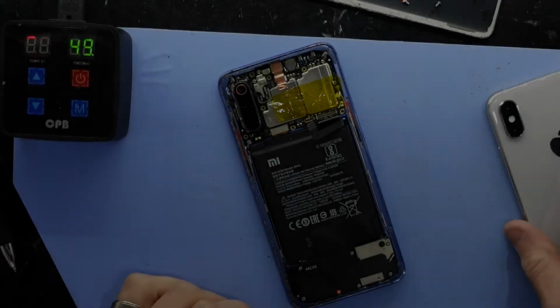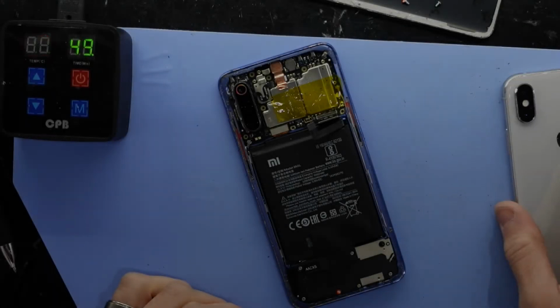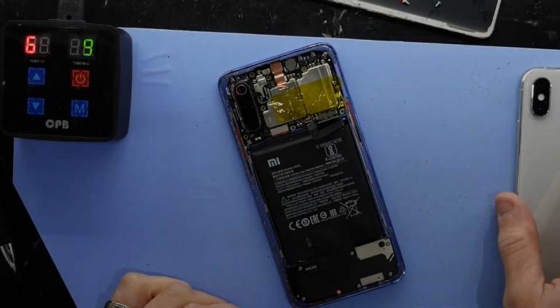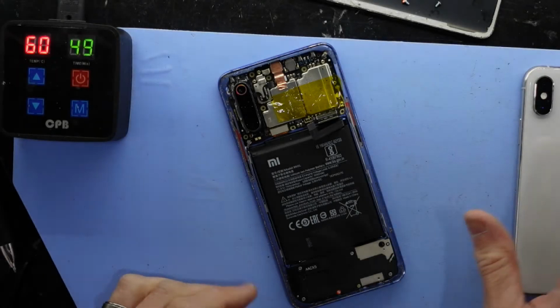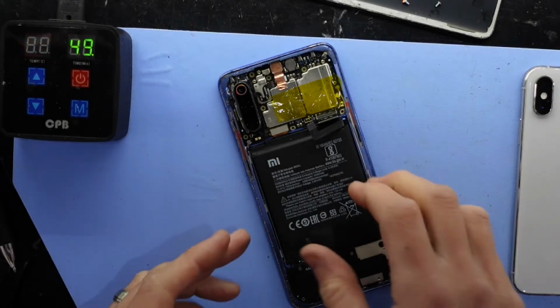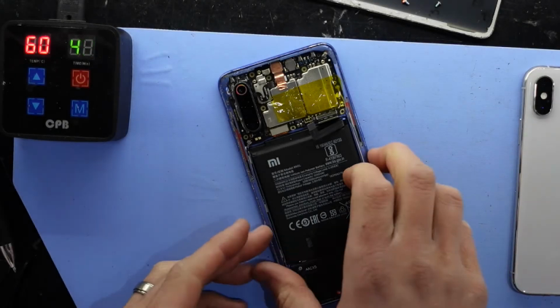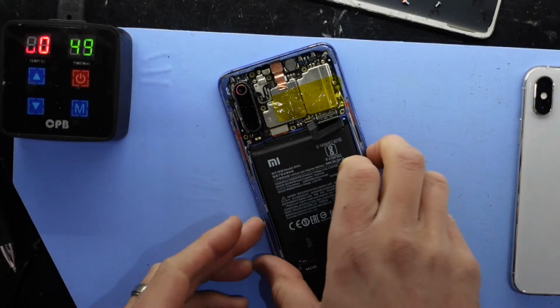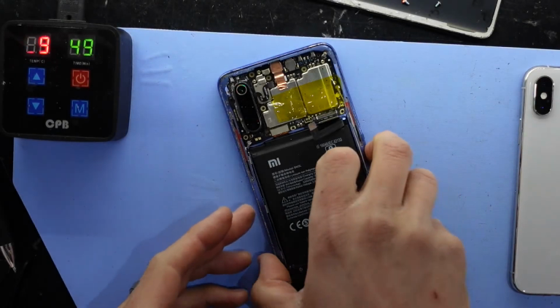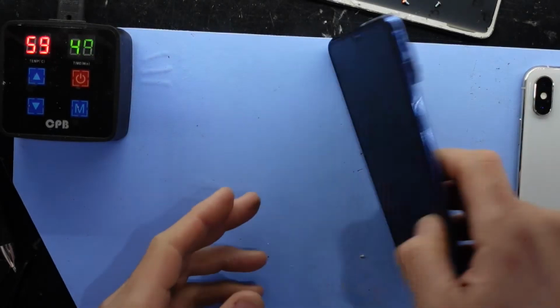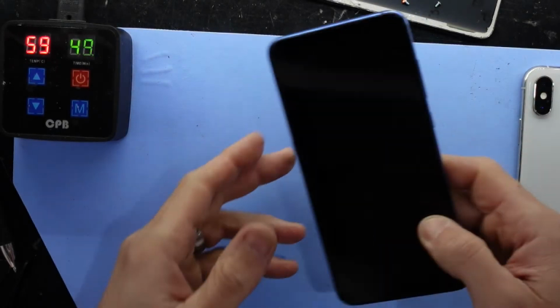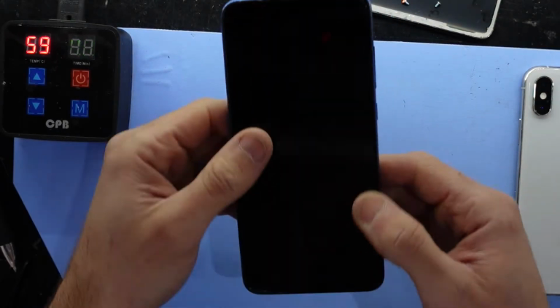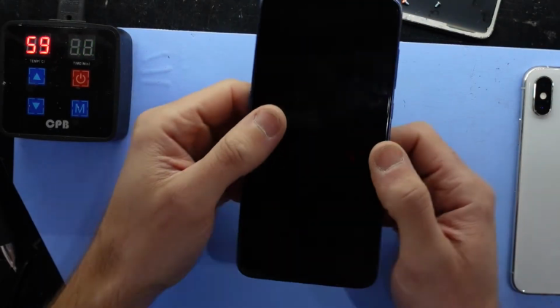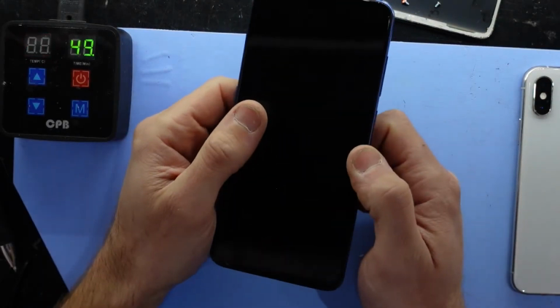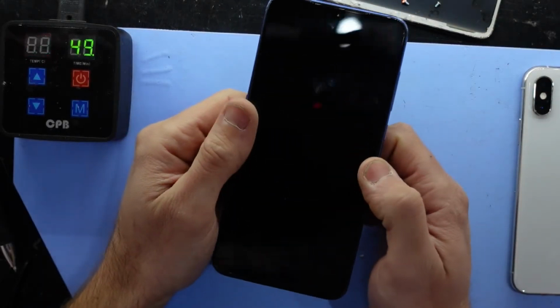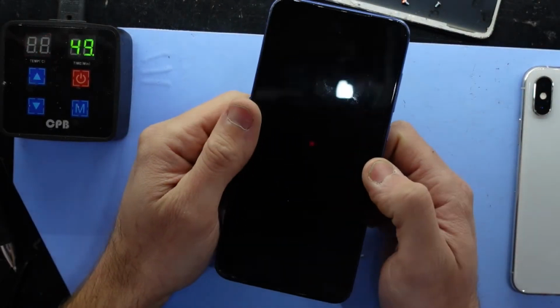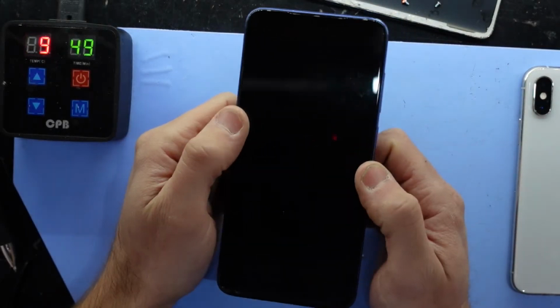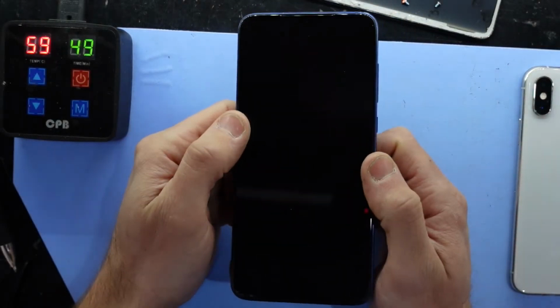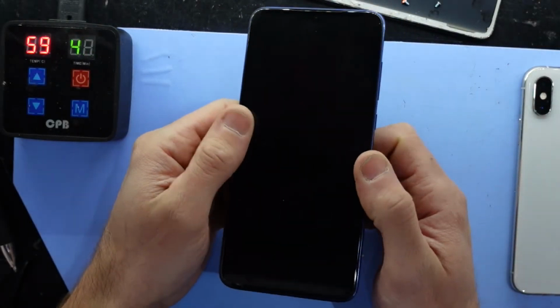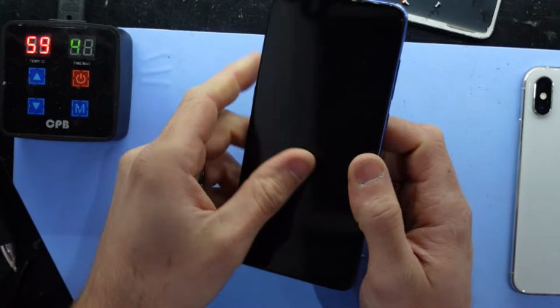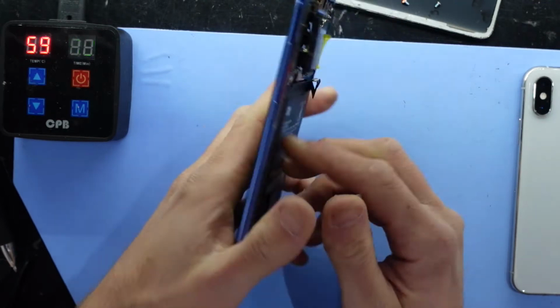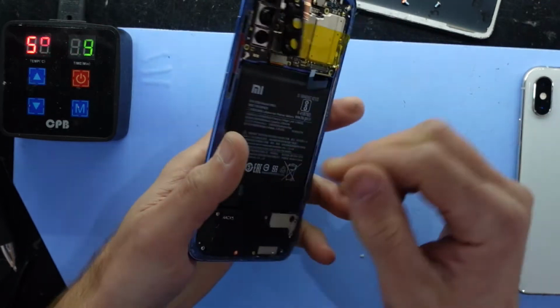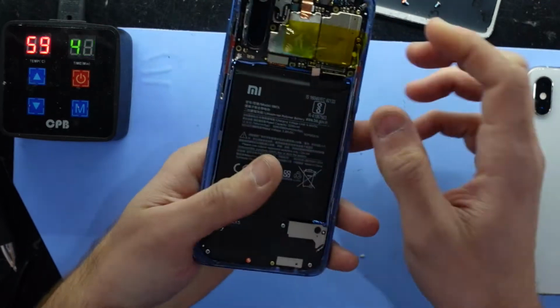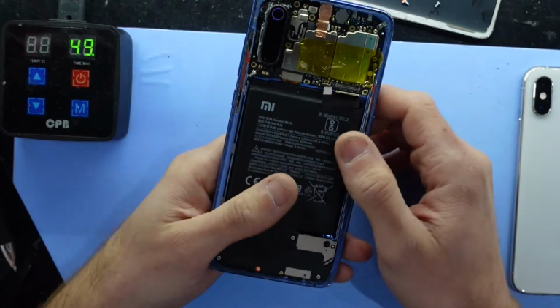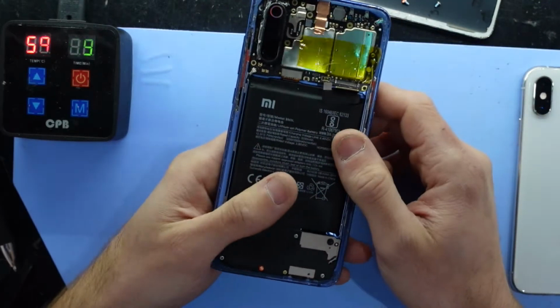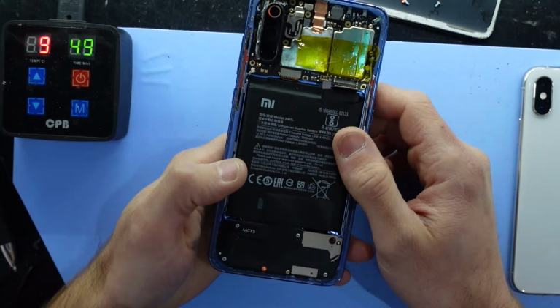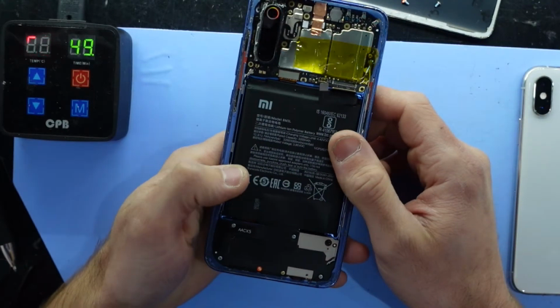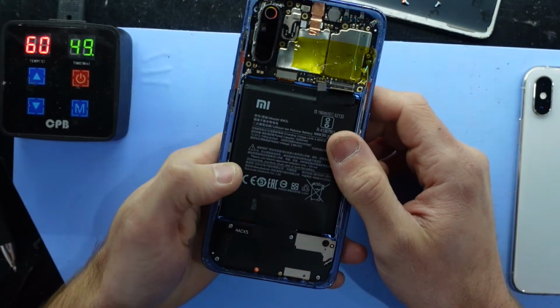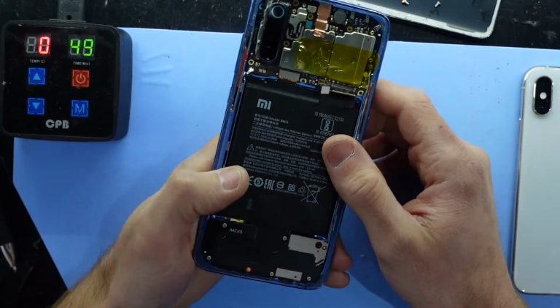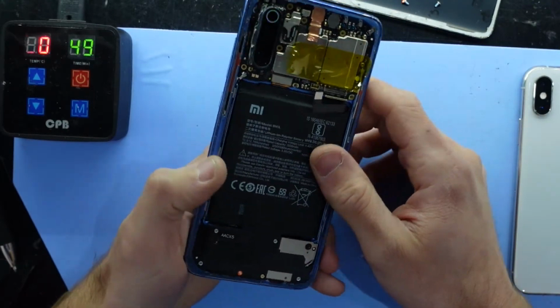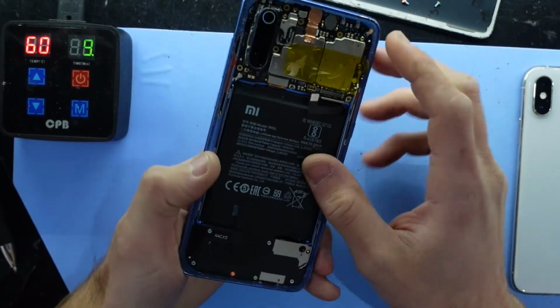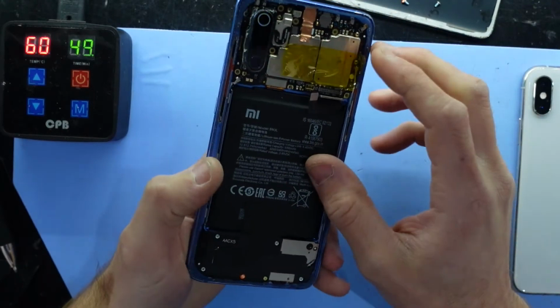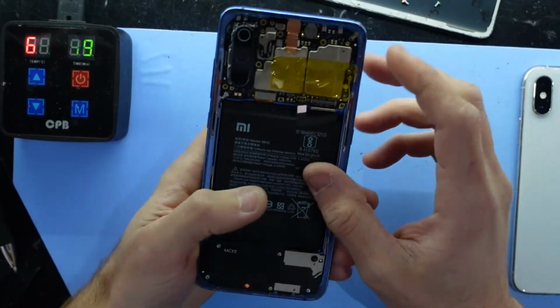G'day! In today's video I'm just having a quick talk about a Xiaomi Mi 9 that I purchased that had a 'system is destroyed' message coming up.